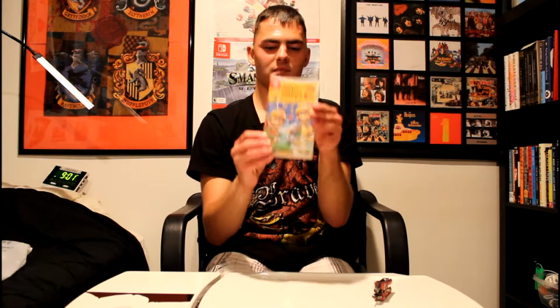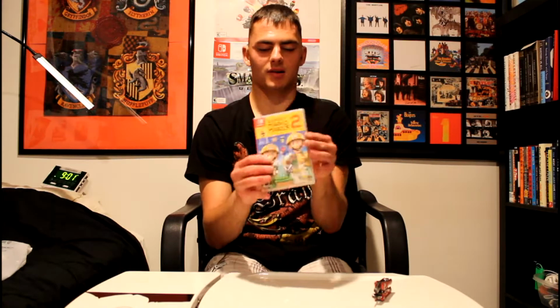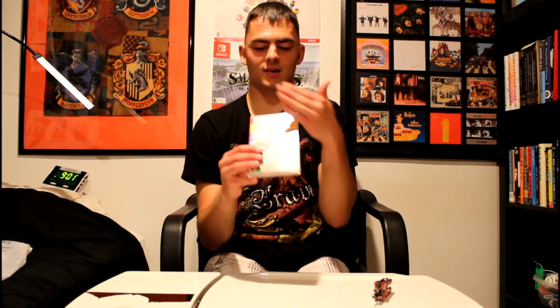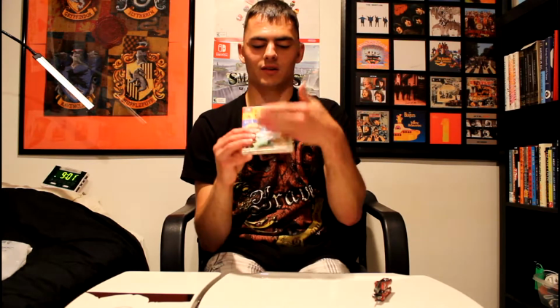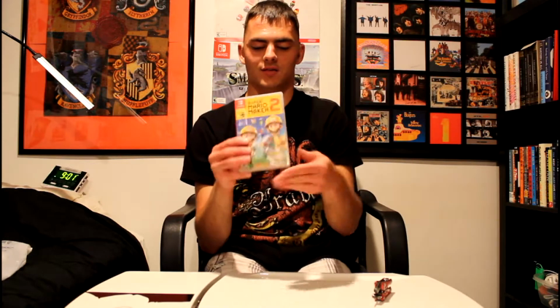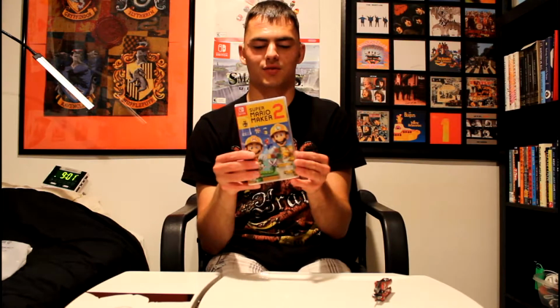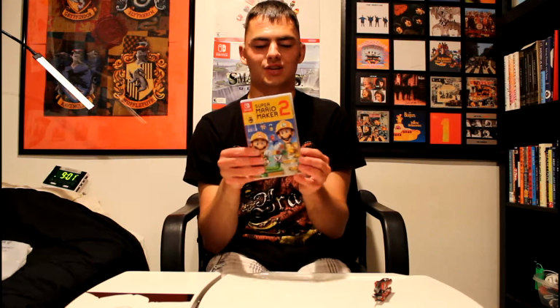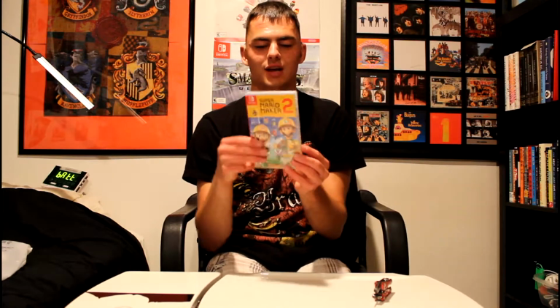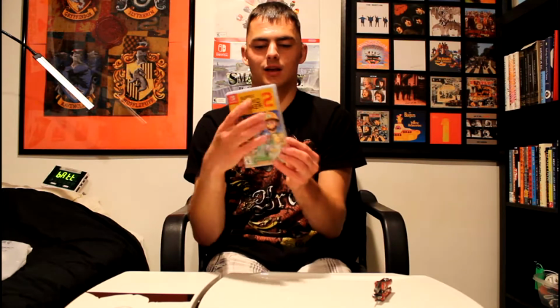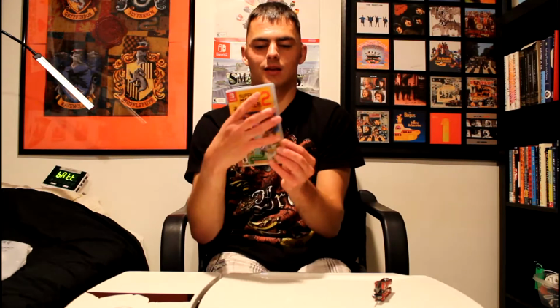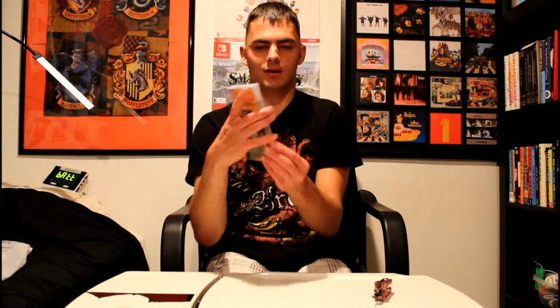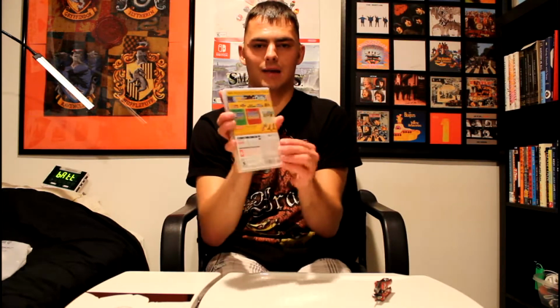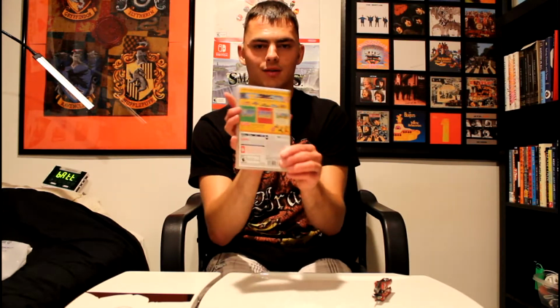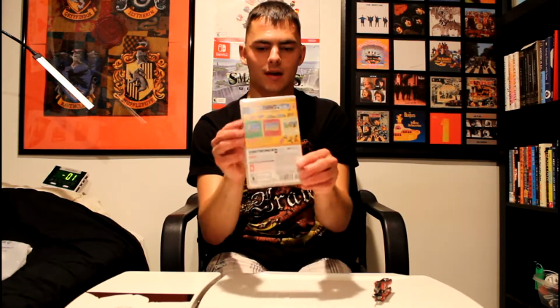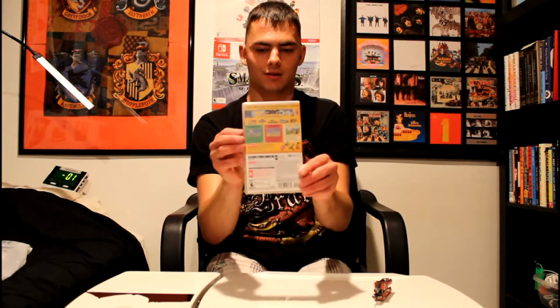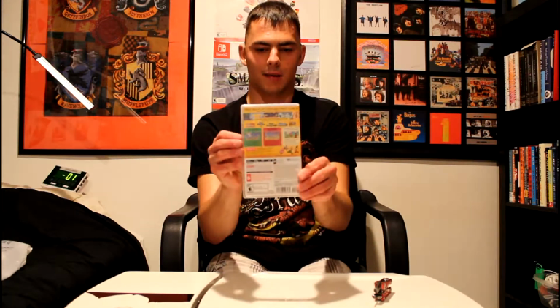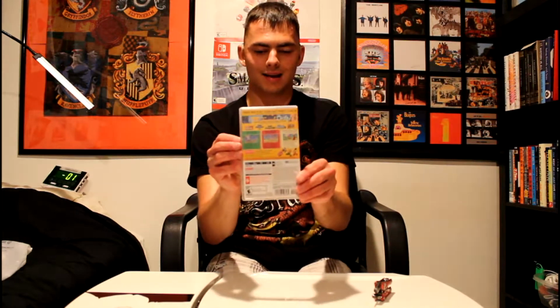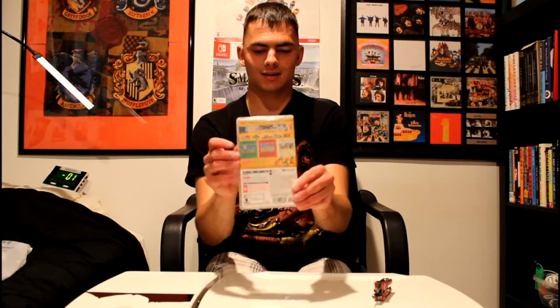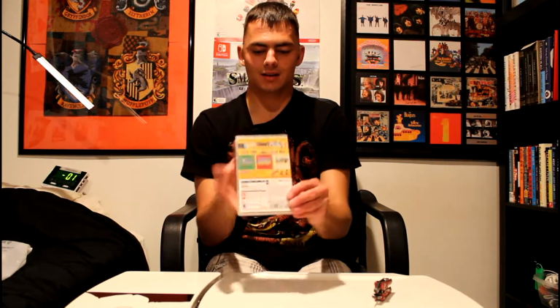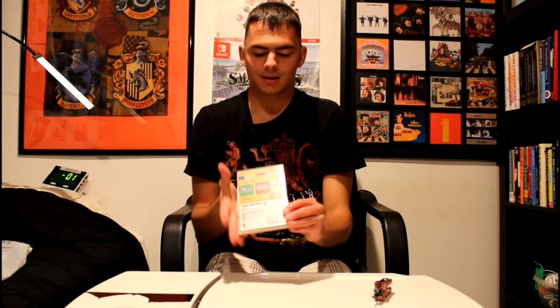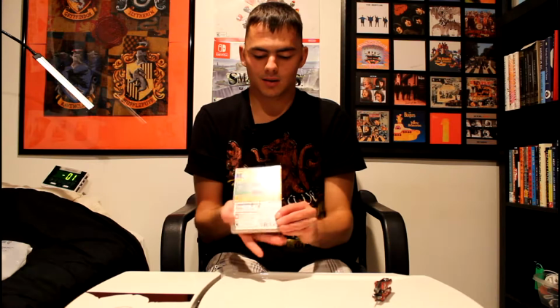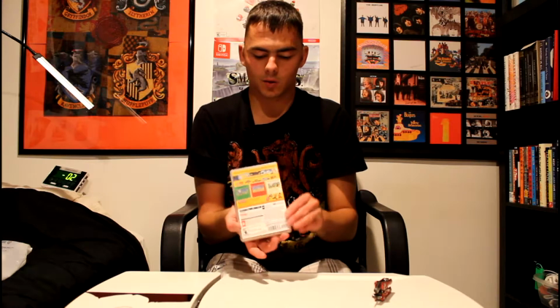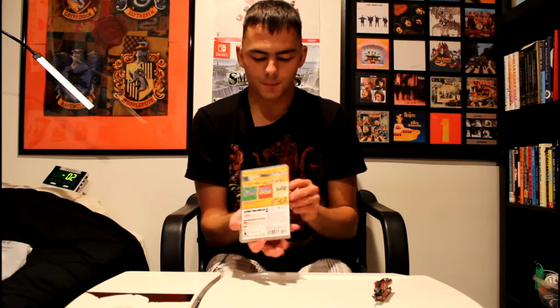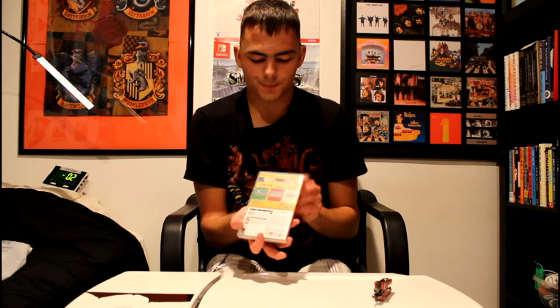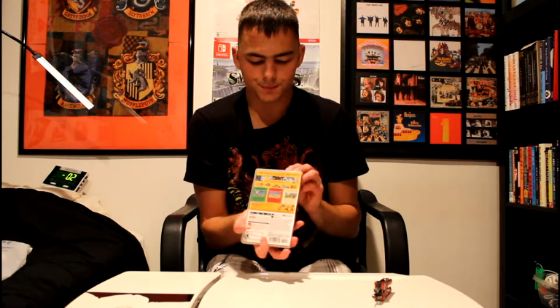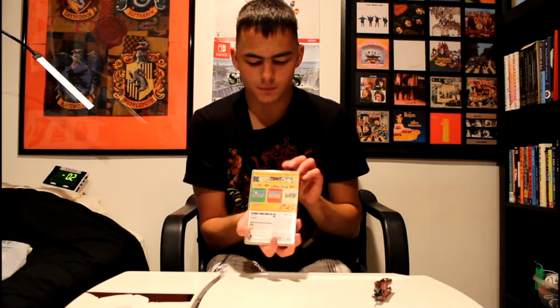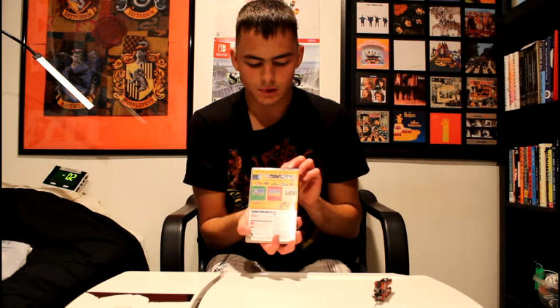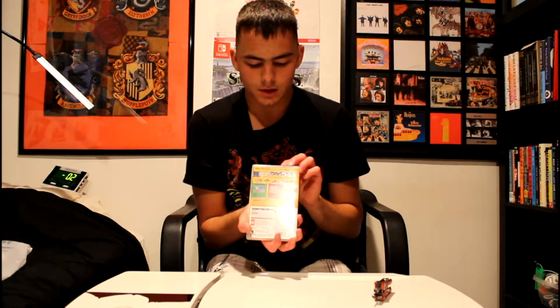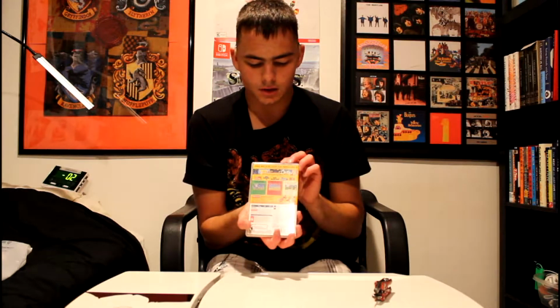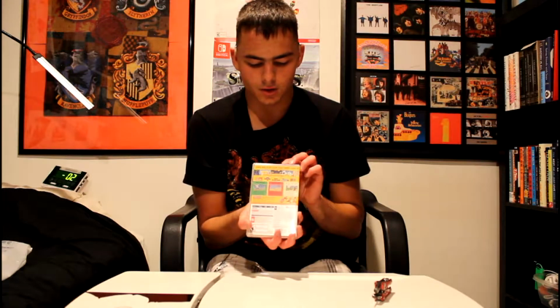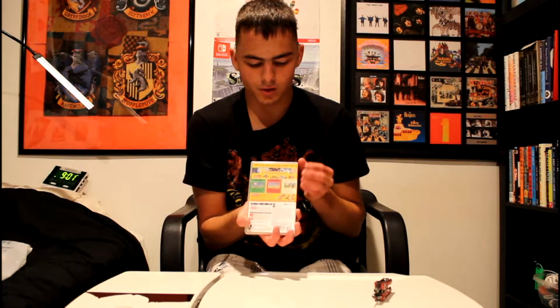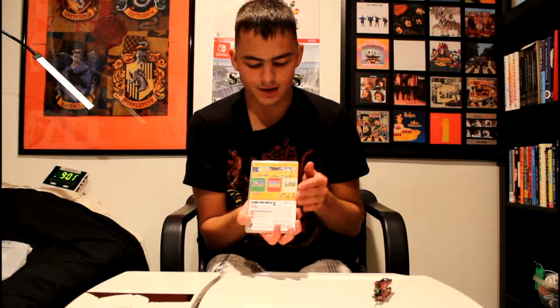Super Mario Maker 2 — it looks very fresh. So we're going to look at the back really quick. So cool looking.